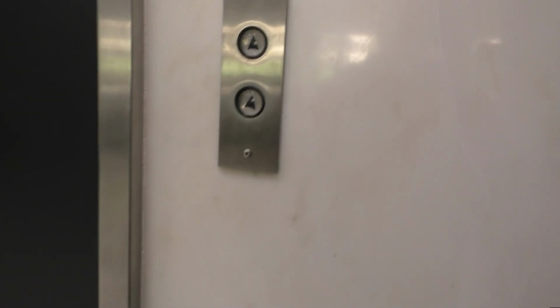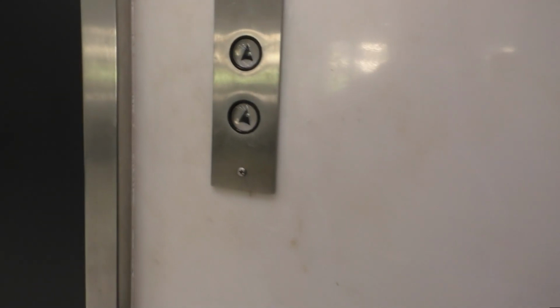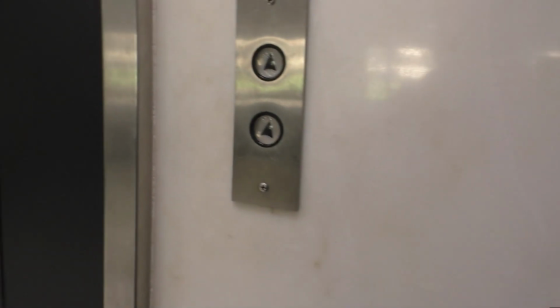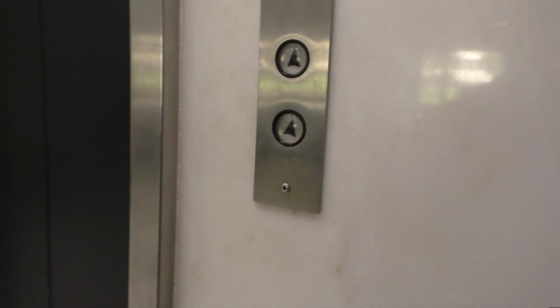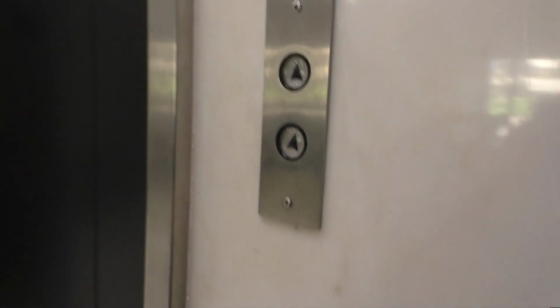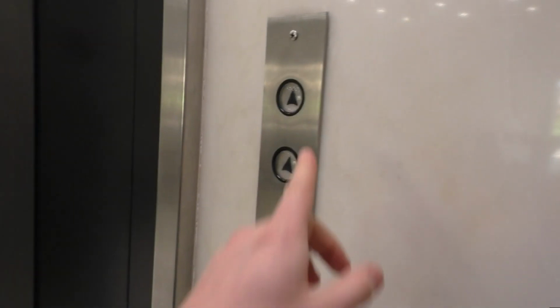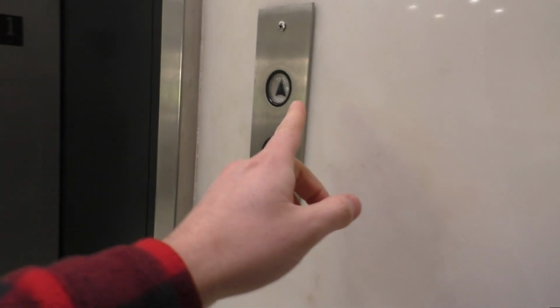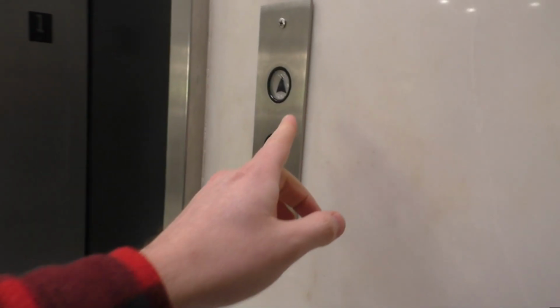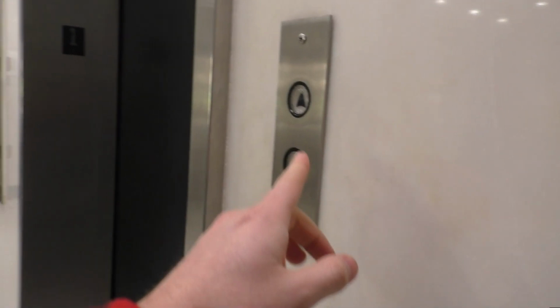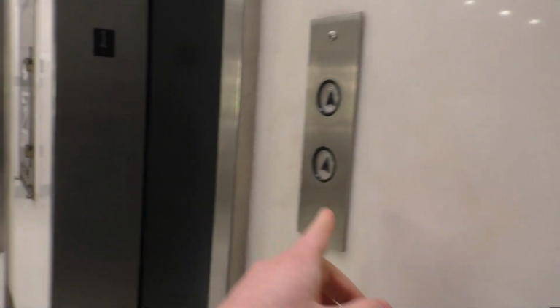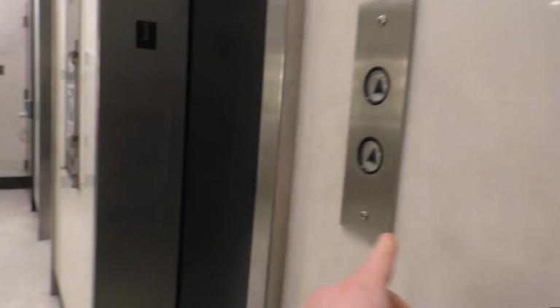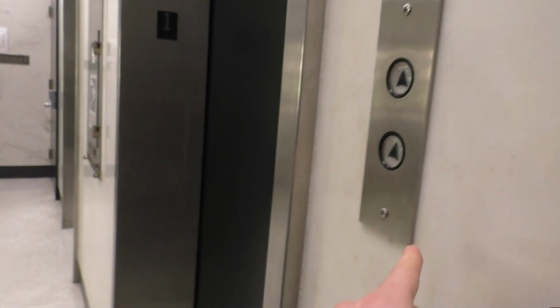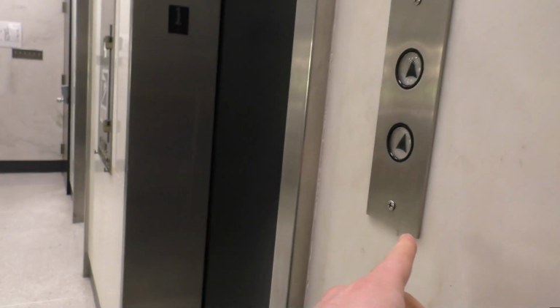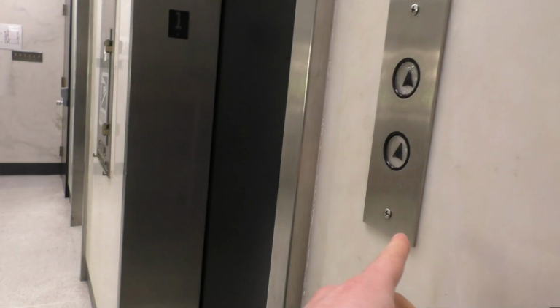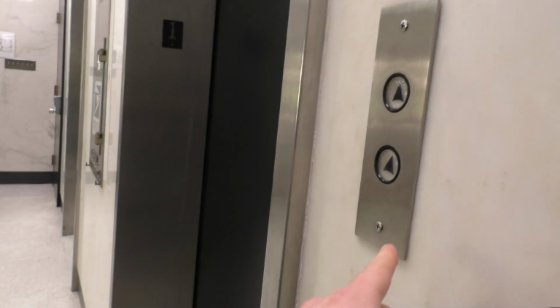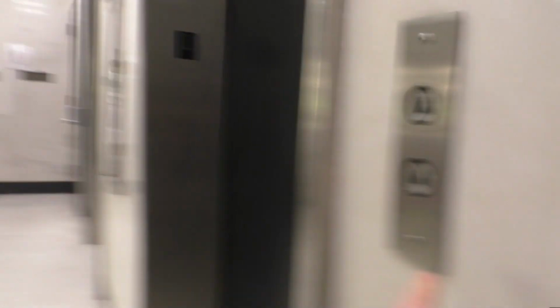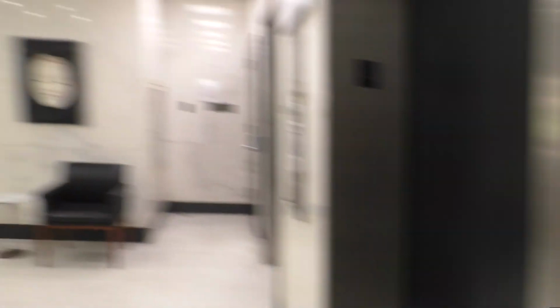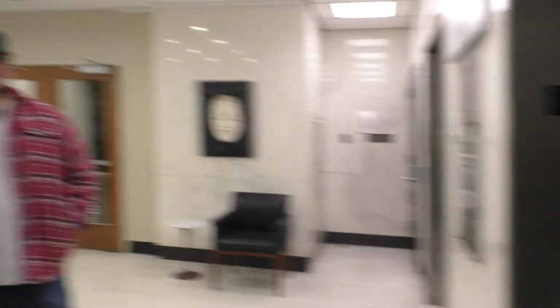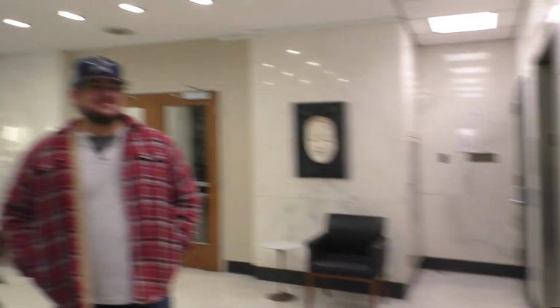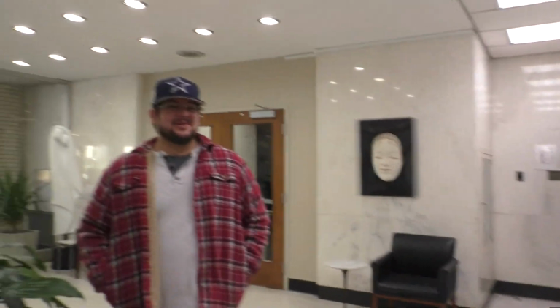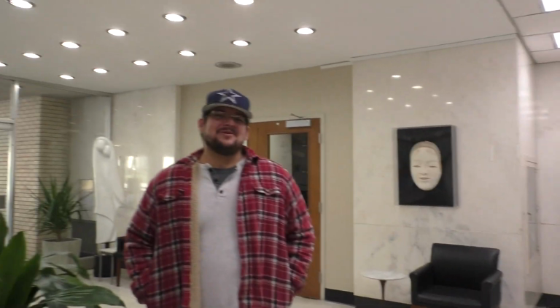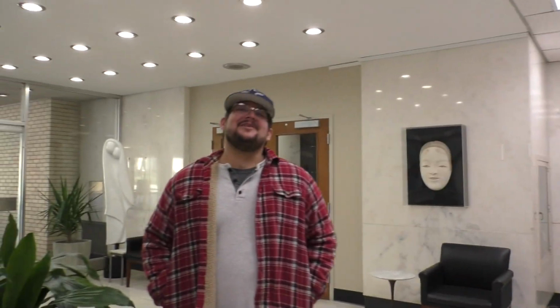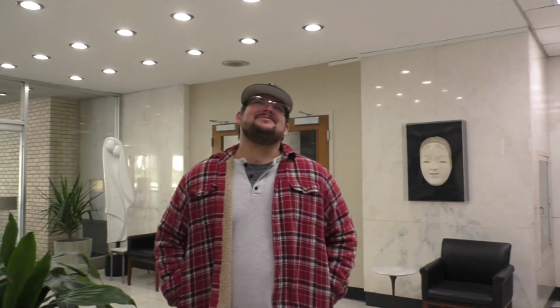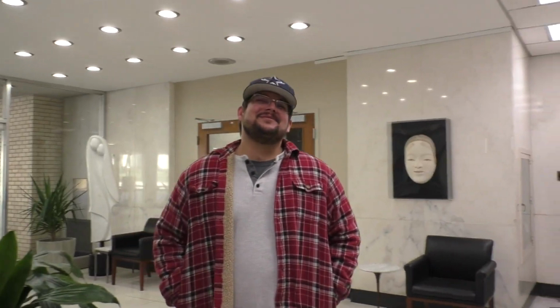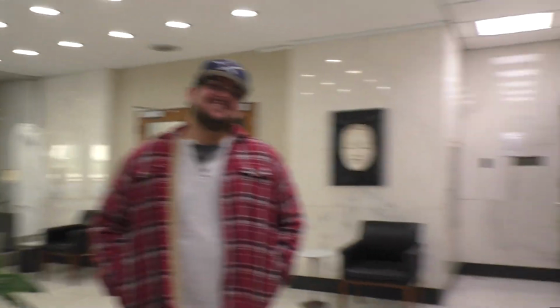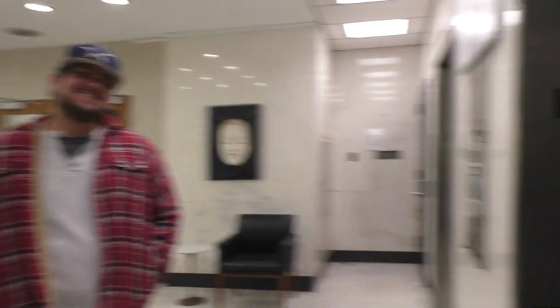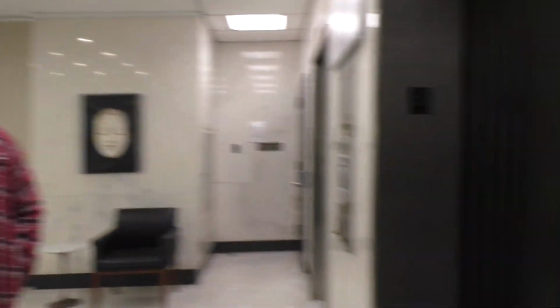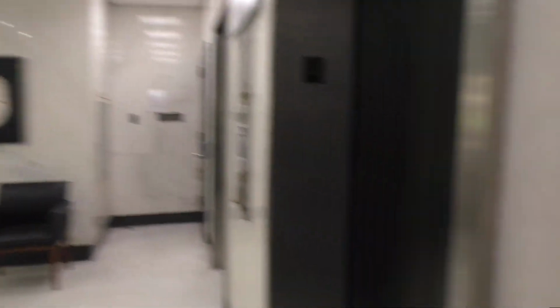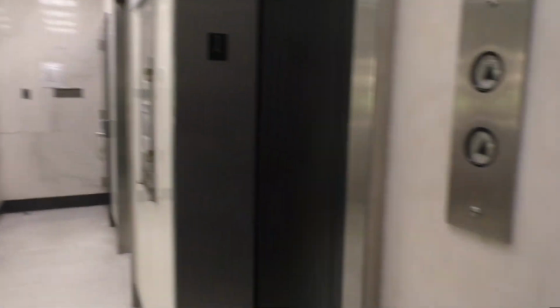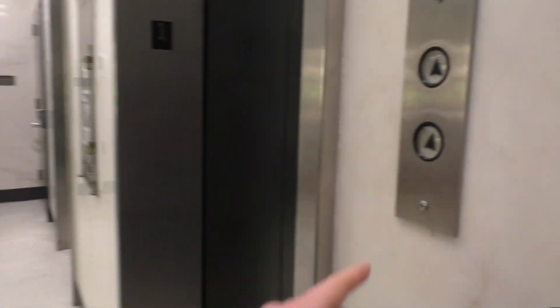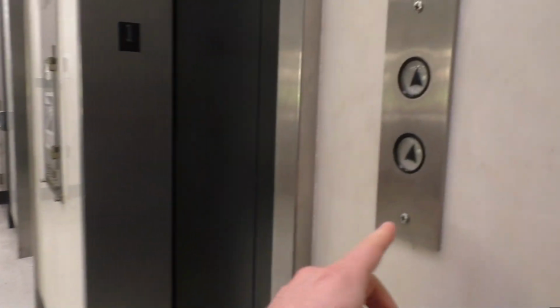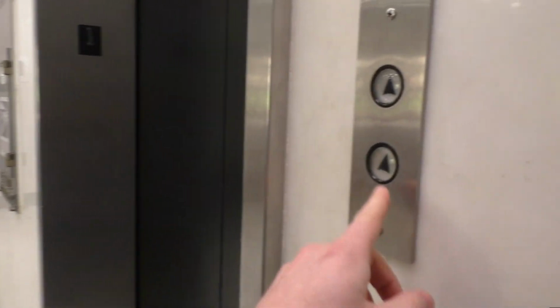Damon, do you want to go up or do you want to go up? I want to go up. Alright, let's go up.